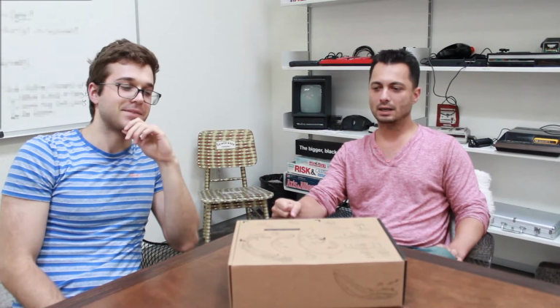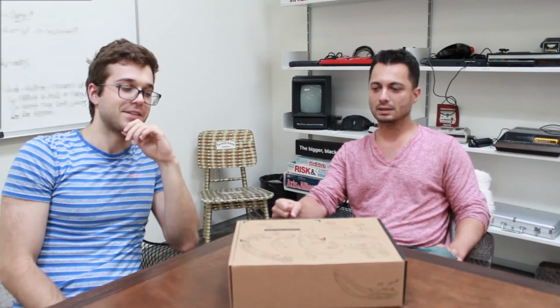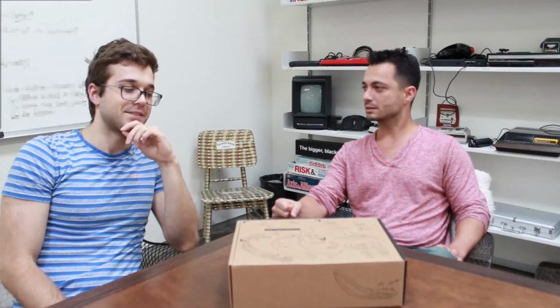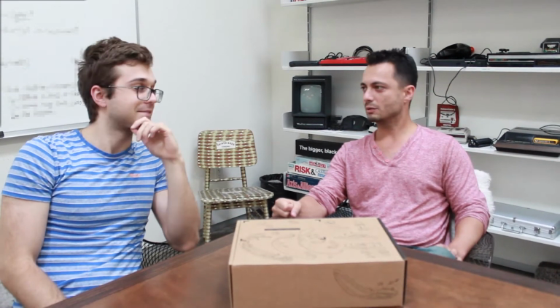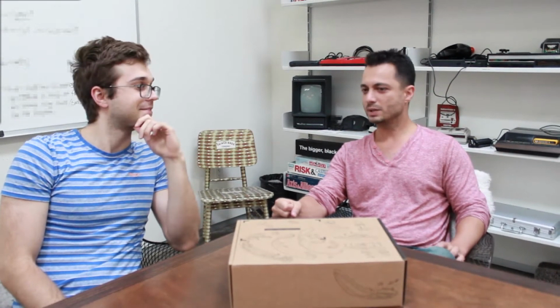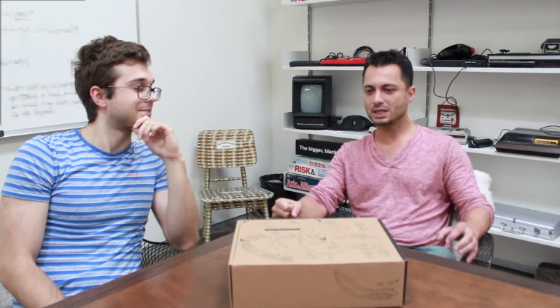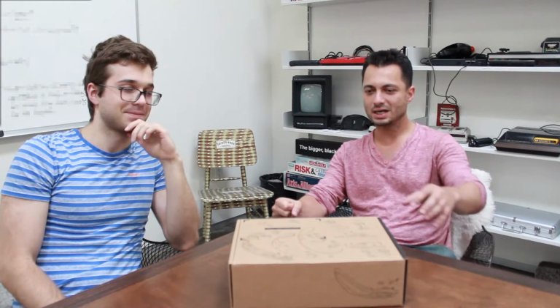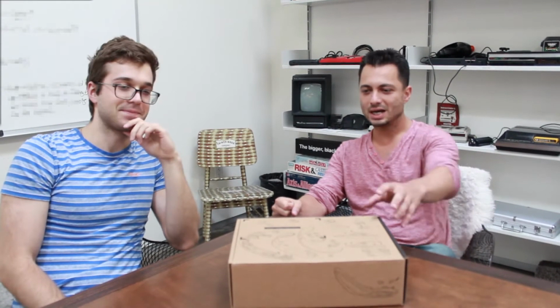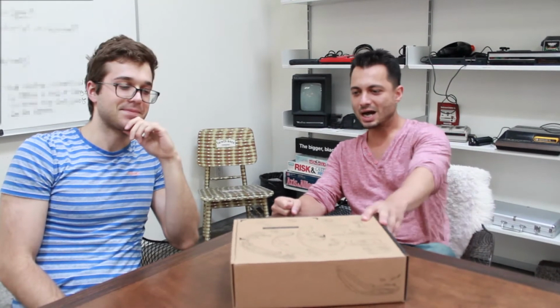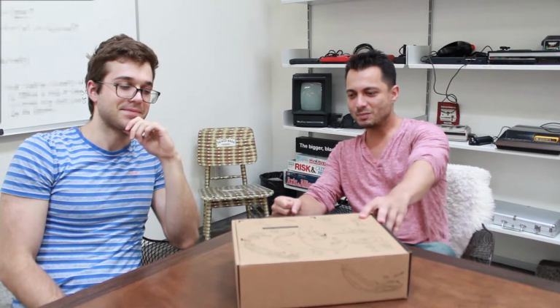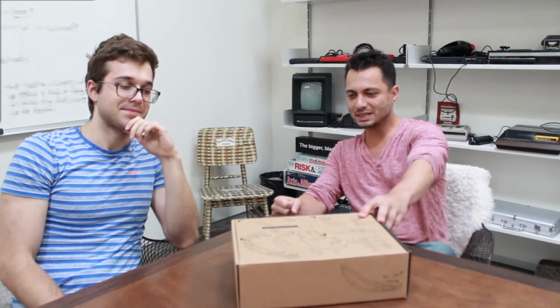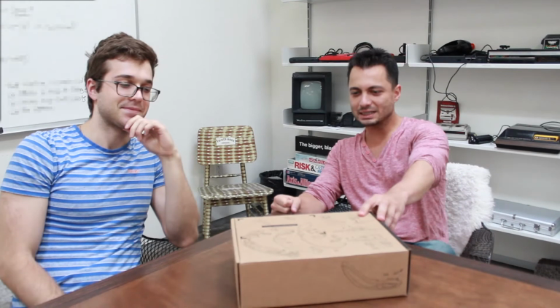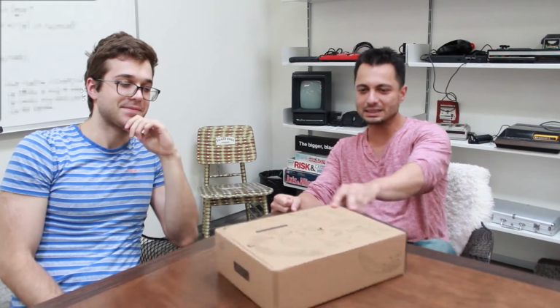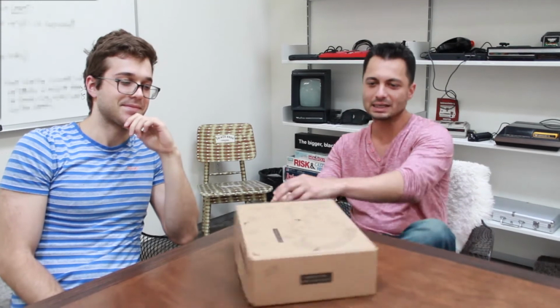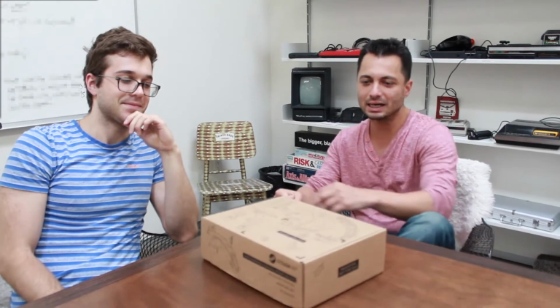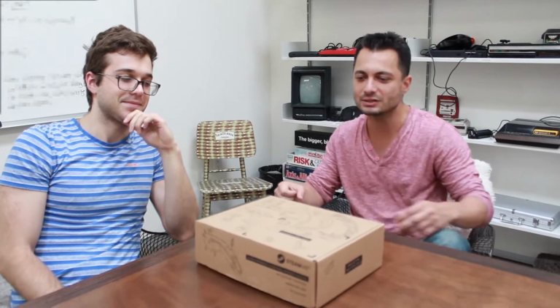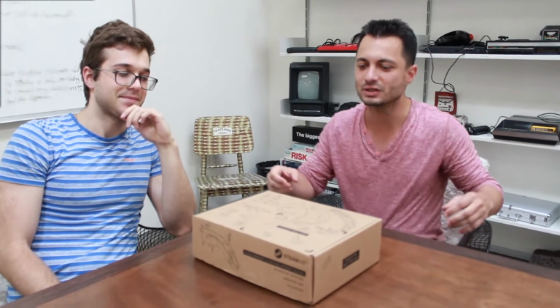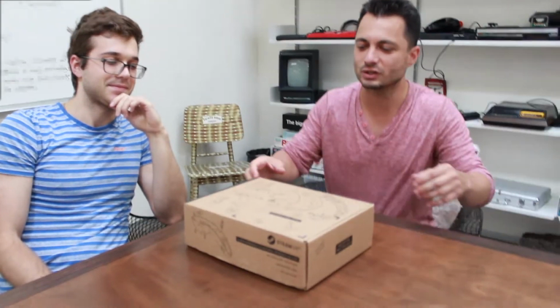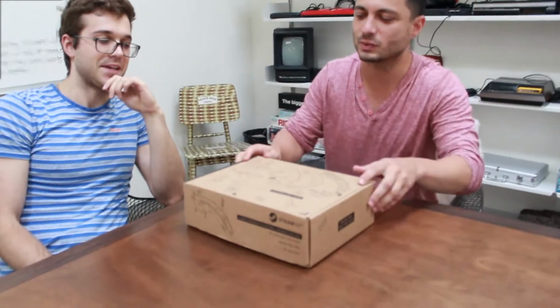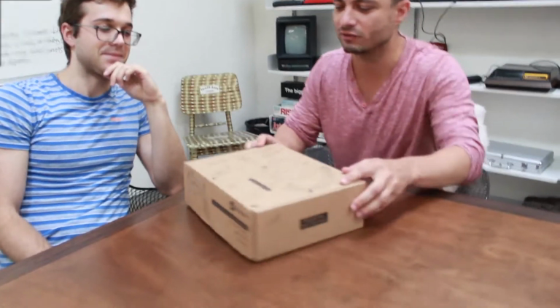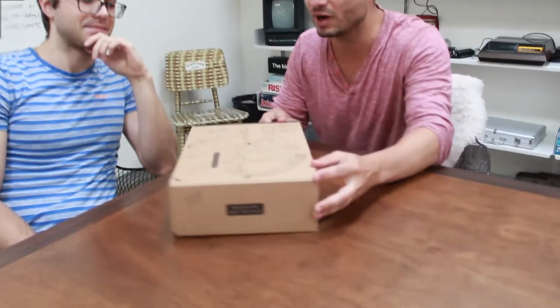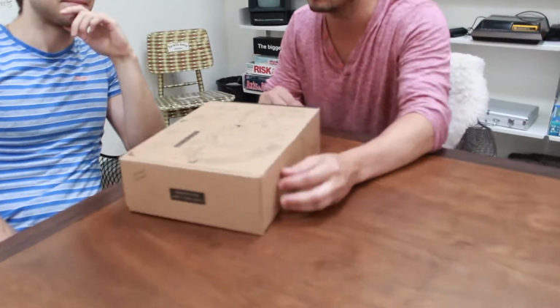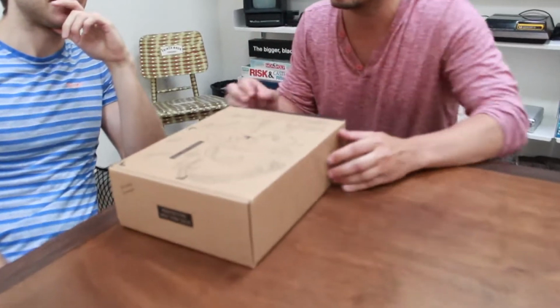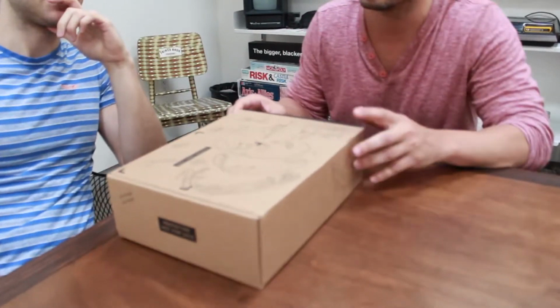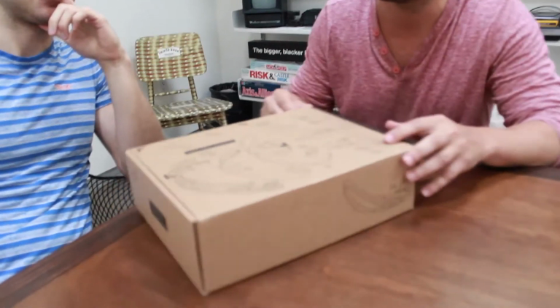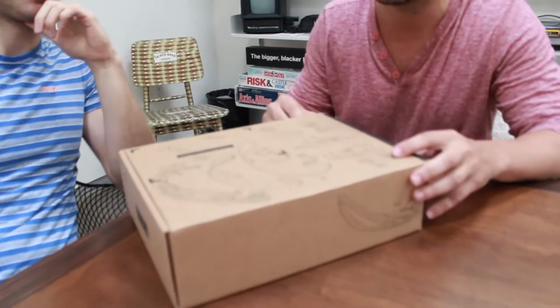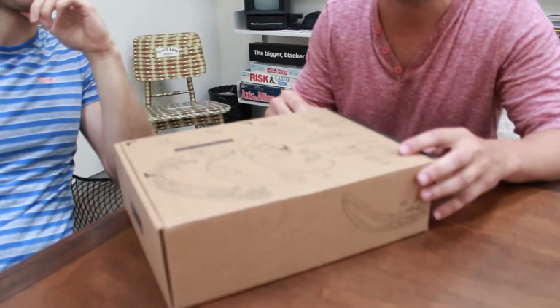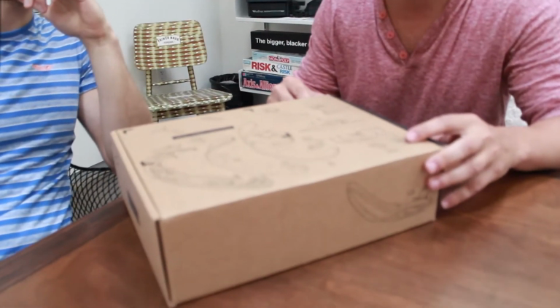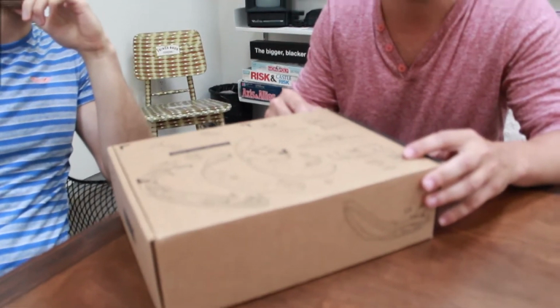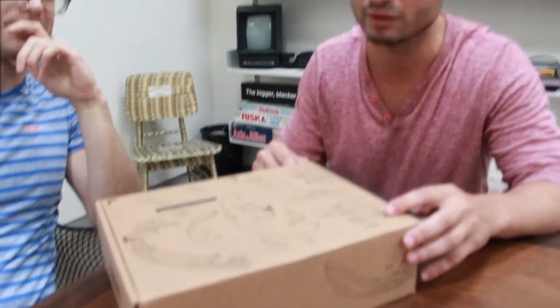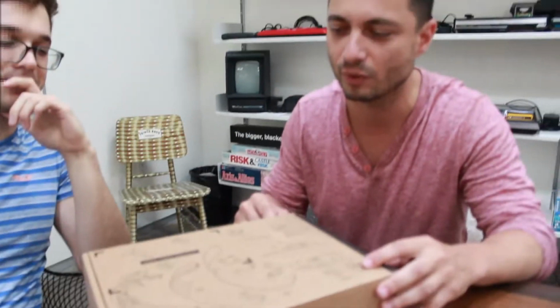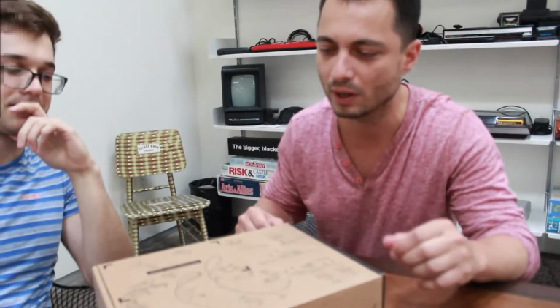Today we'll be unboxing these new controllers we got from Valve. Pretty excited — we've been waiting for a while.